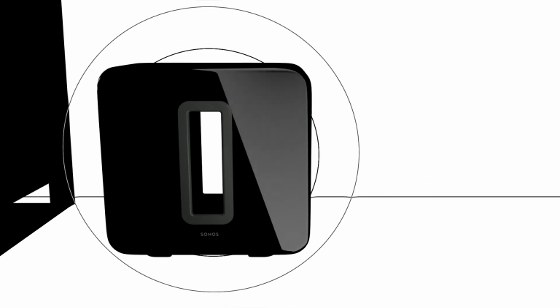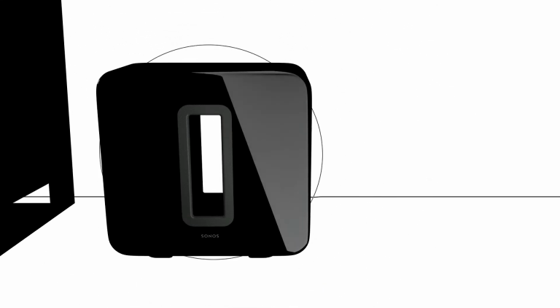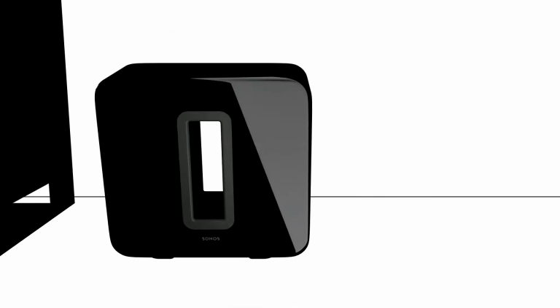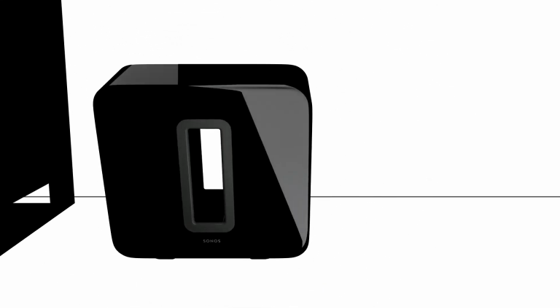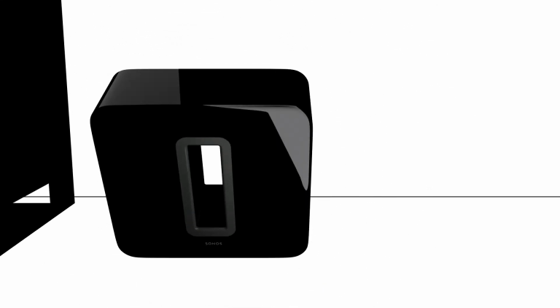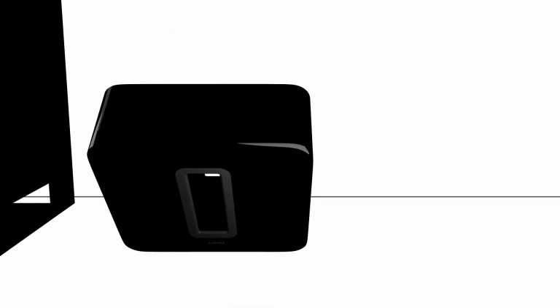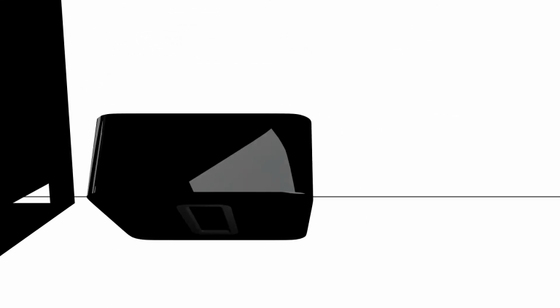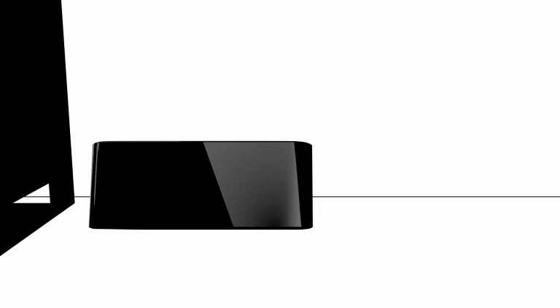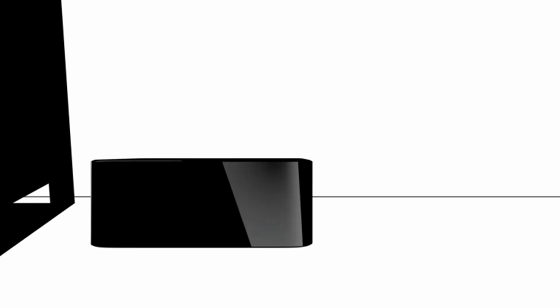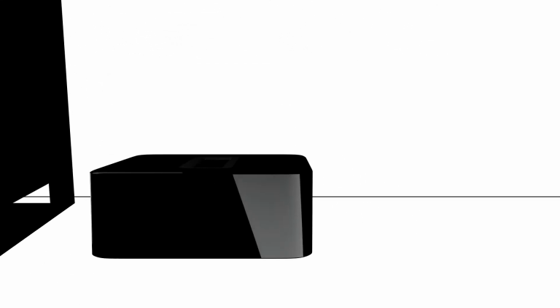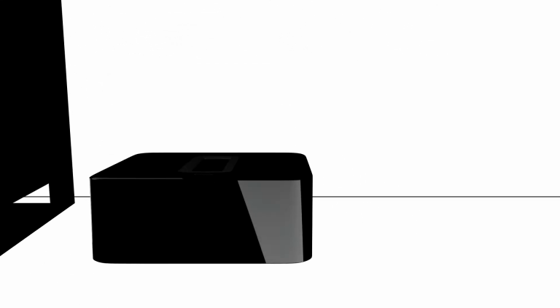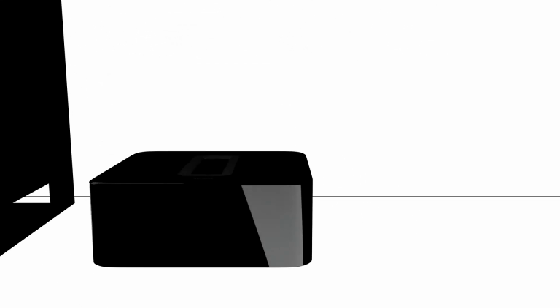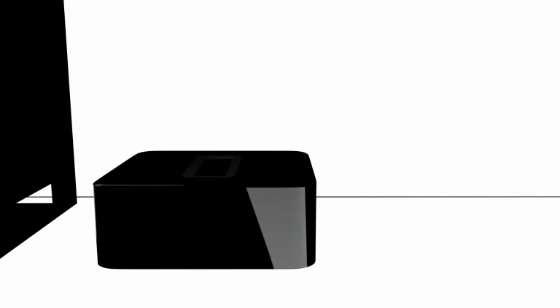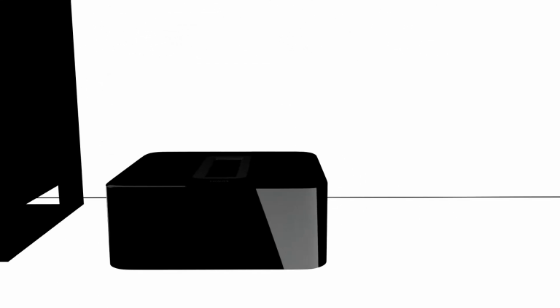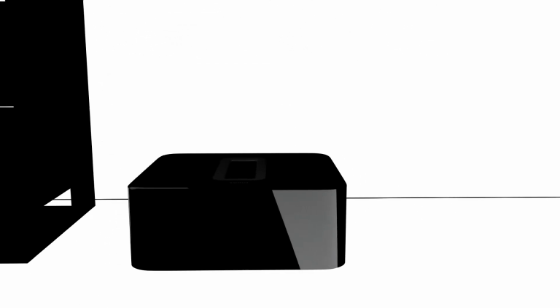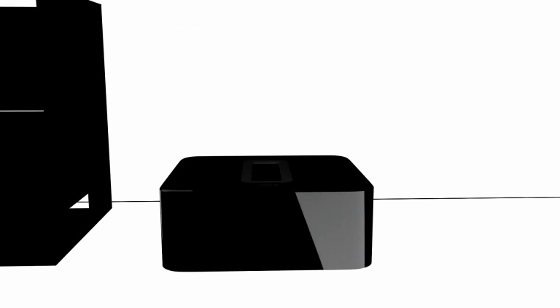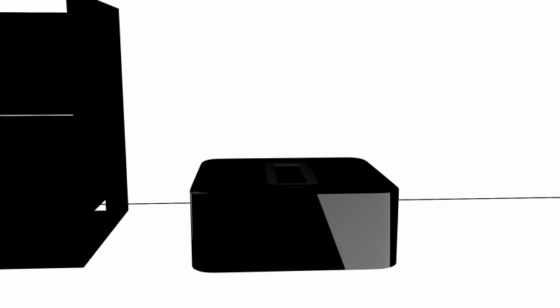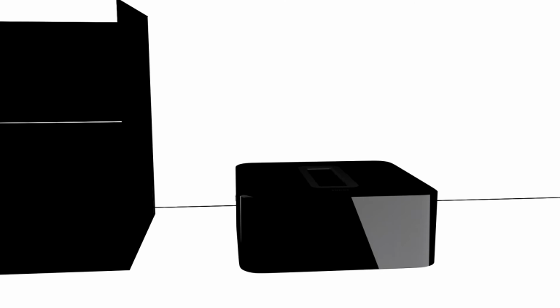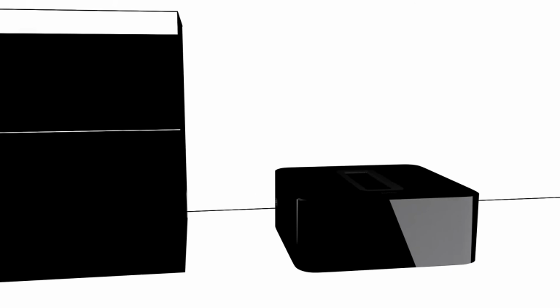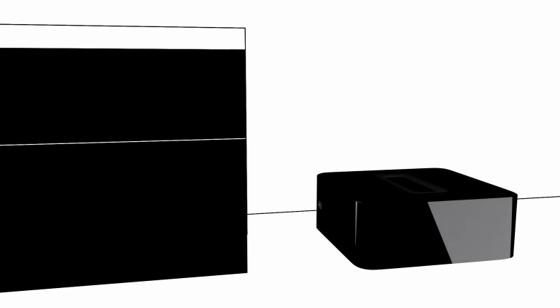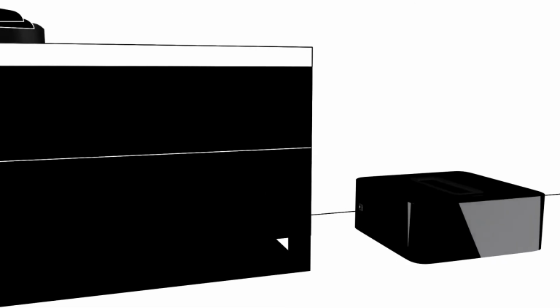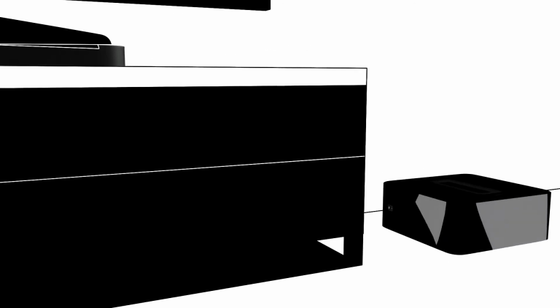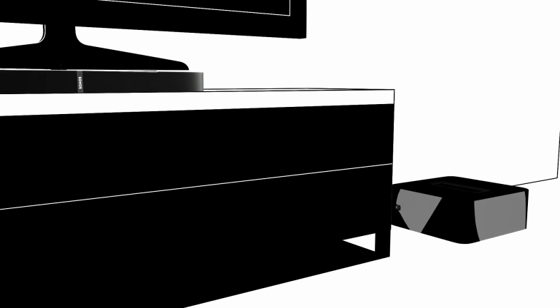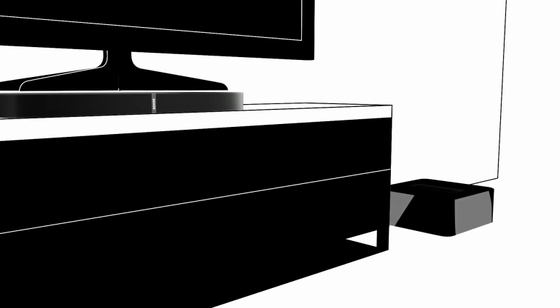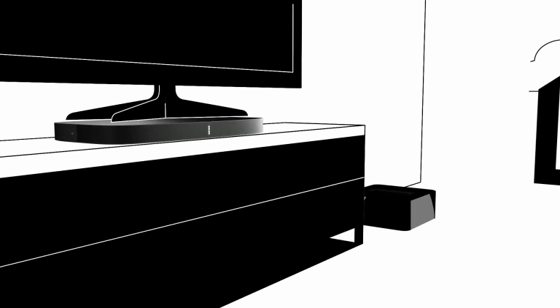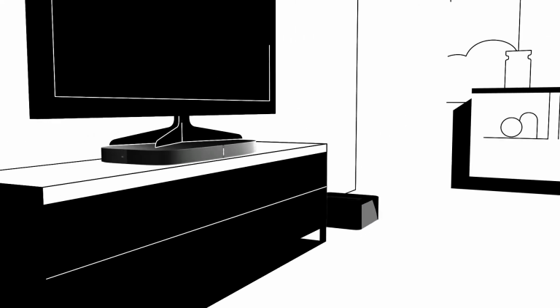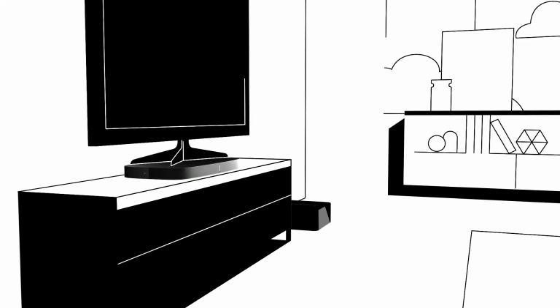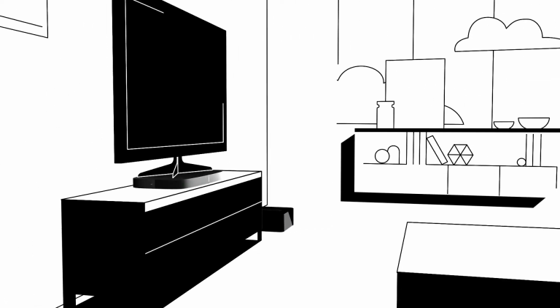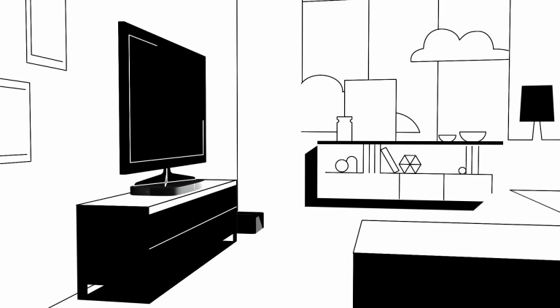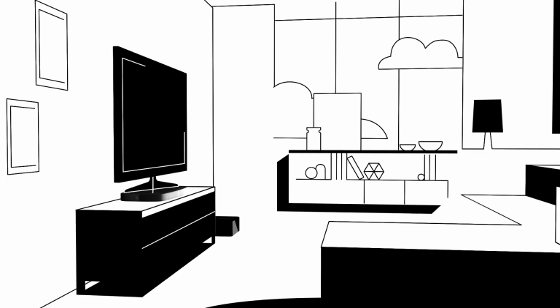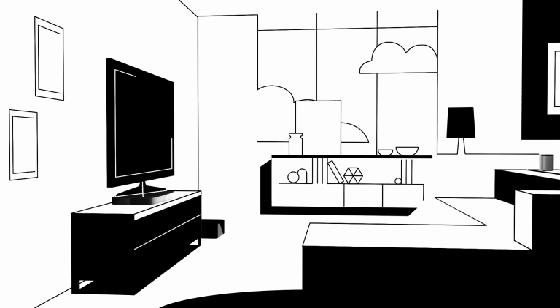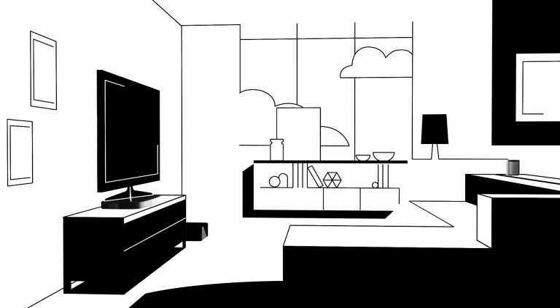Stand it tall, lay it flat, or hide it under the couch — bottomless bass is all you'll hear.